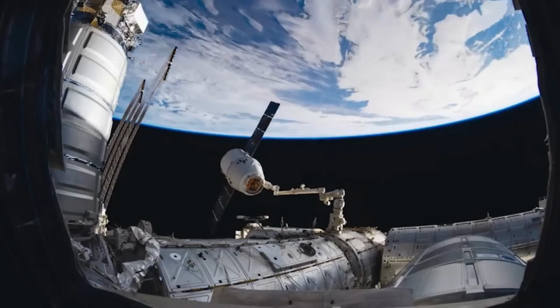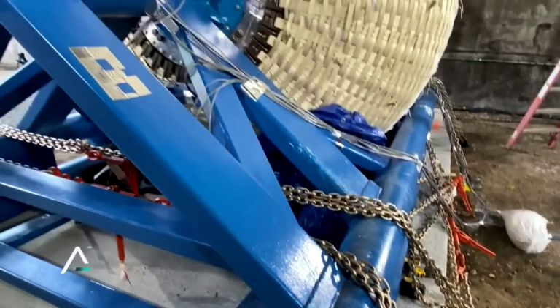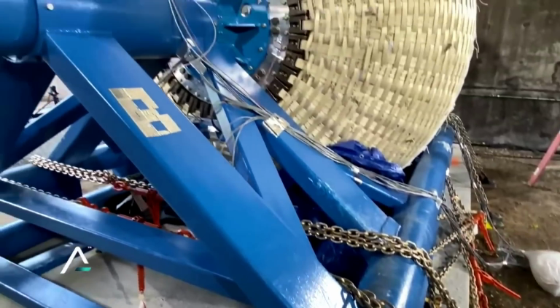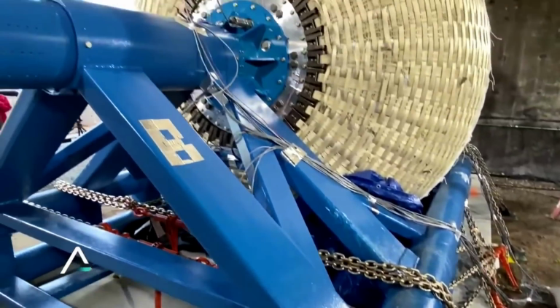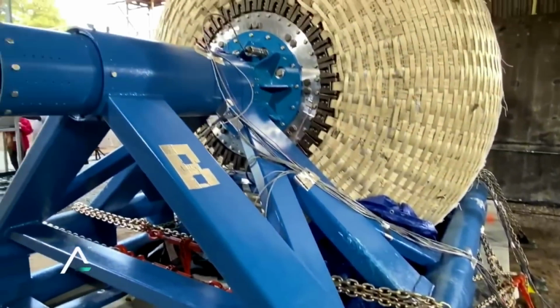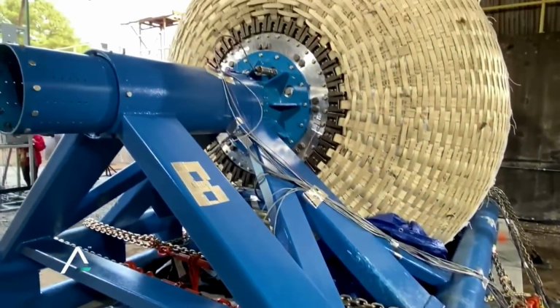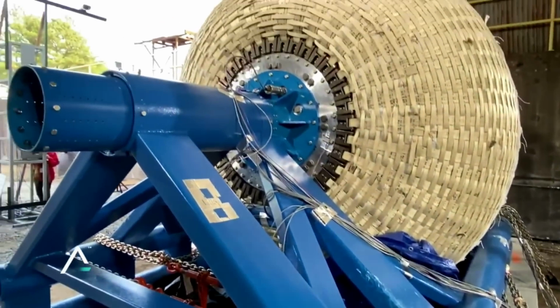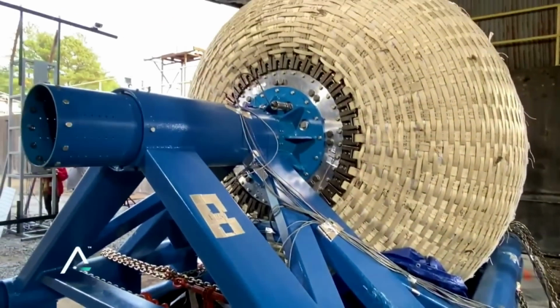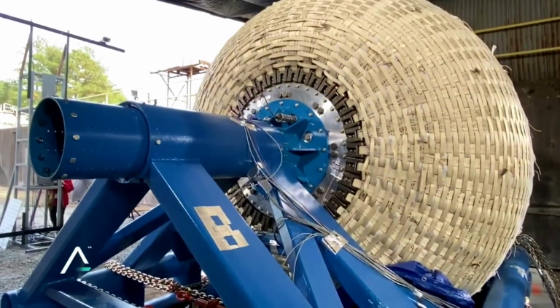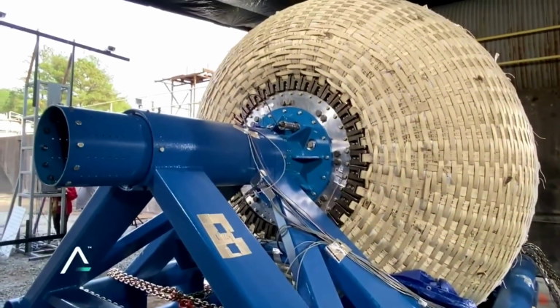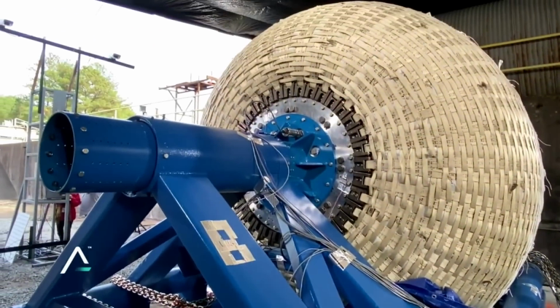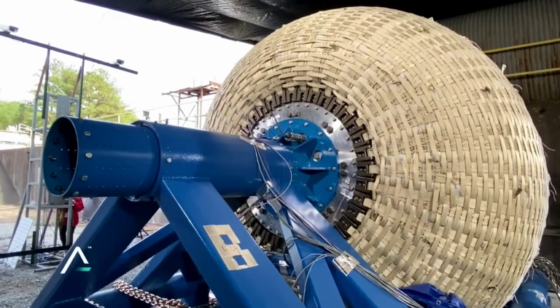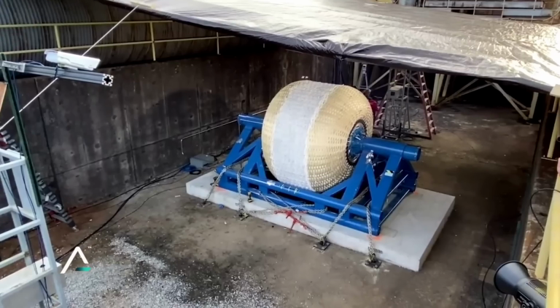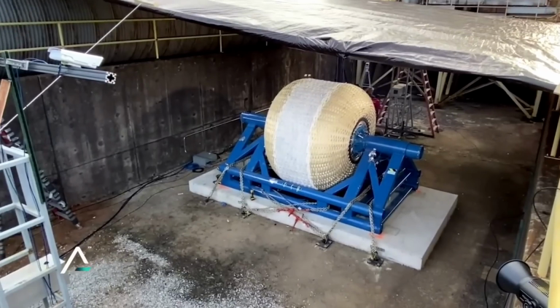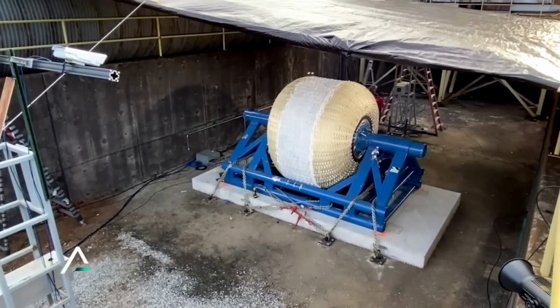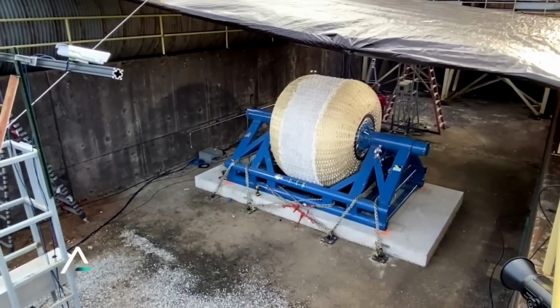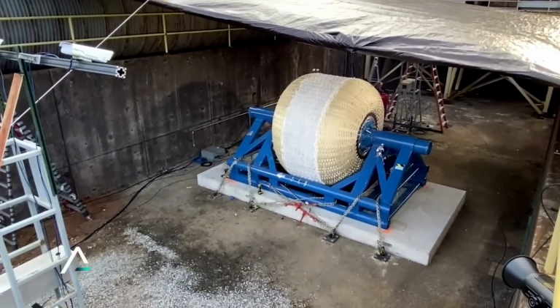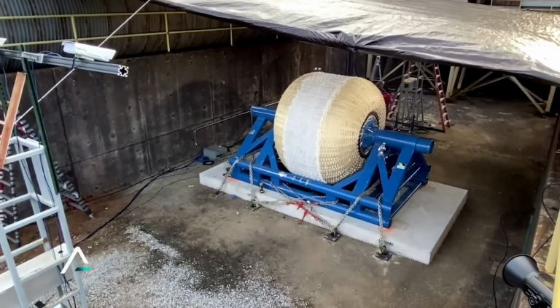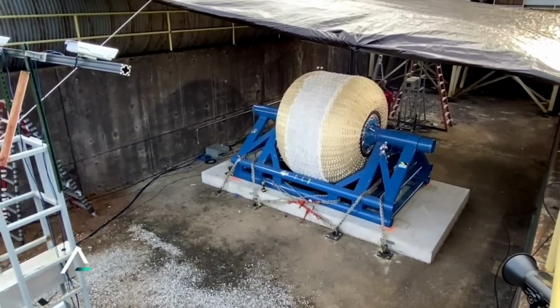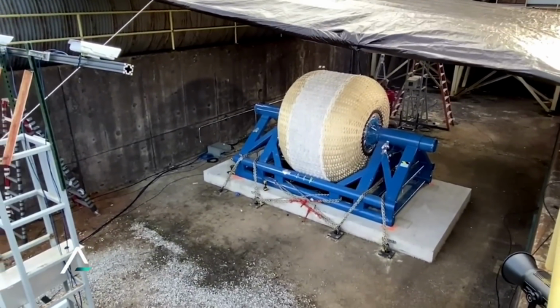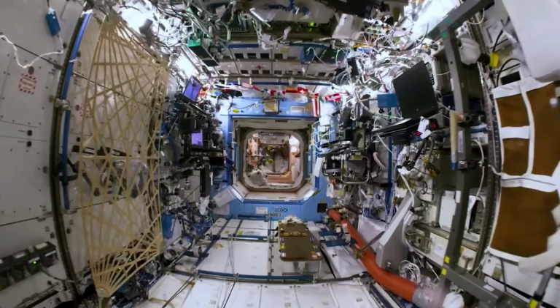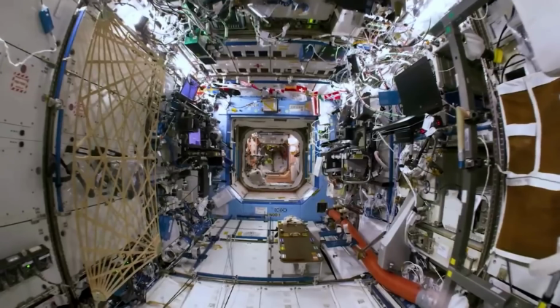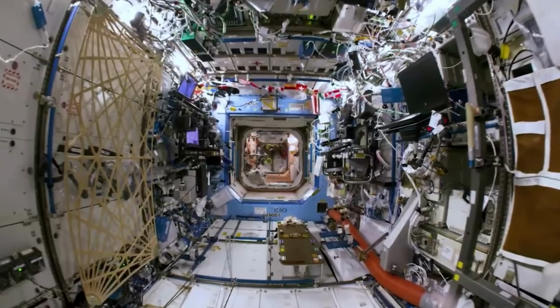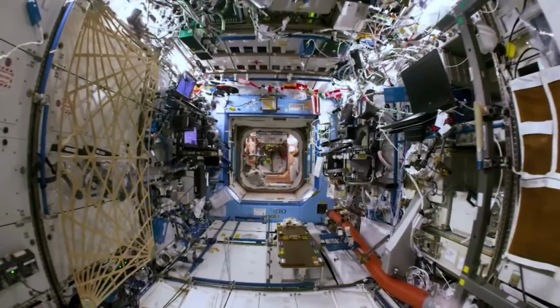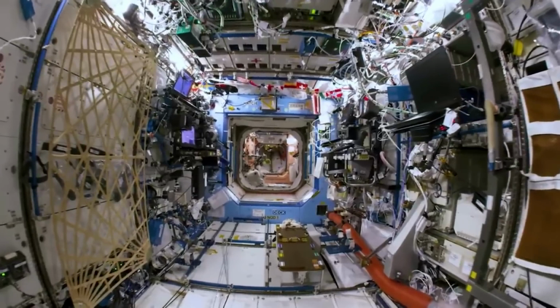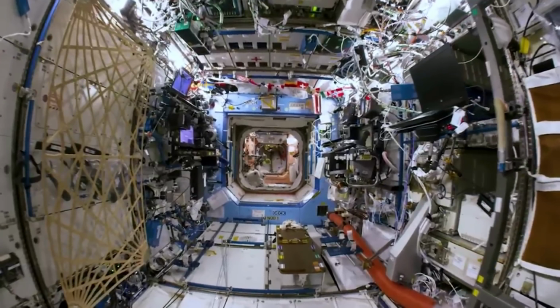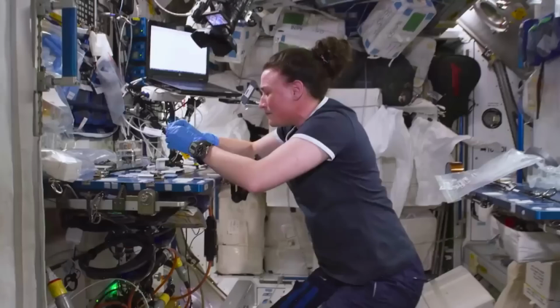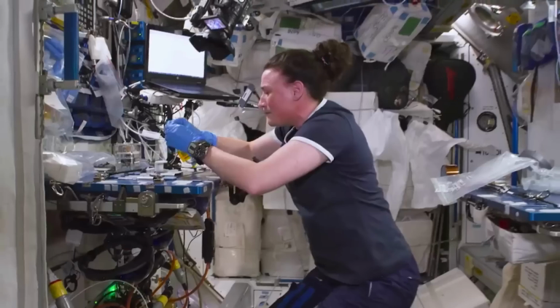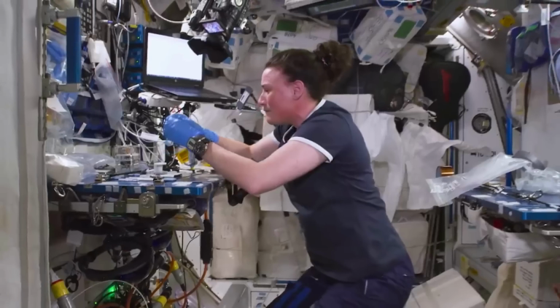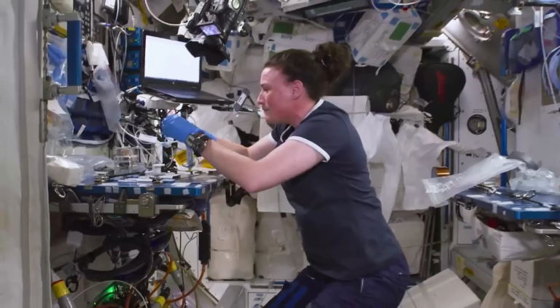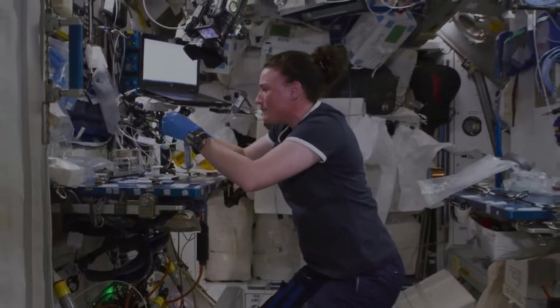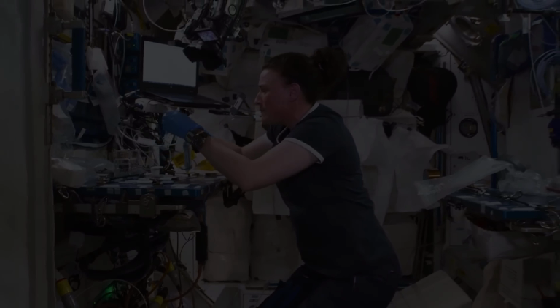Here I will go more in-depth into yesterday's test, the design of this habitat, when we can expect to see it in space, and more.